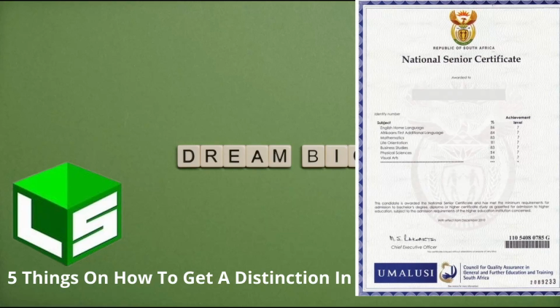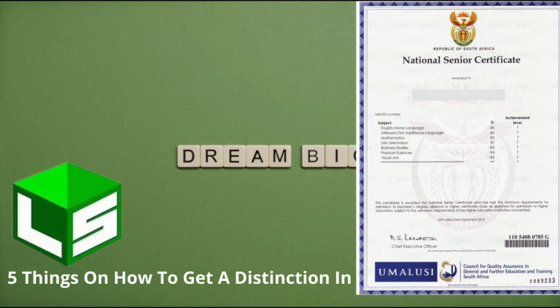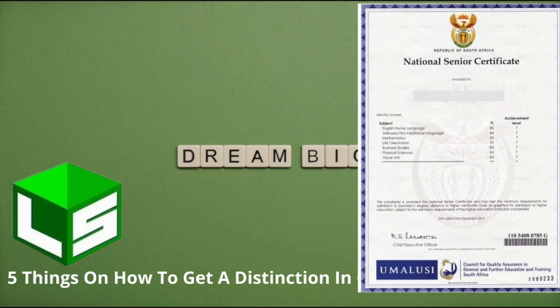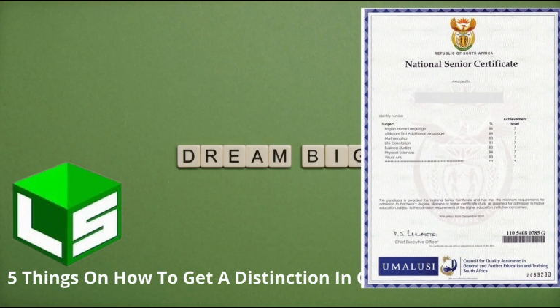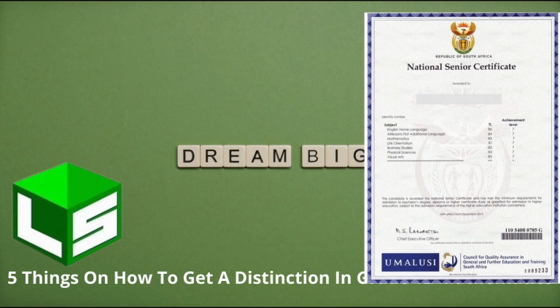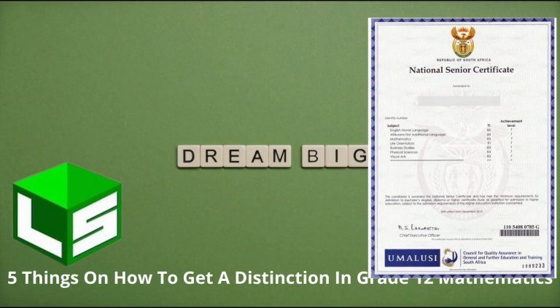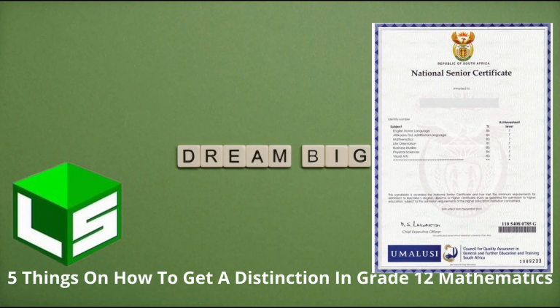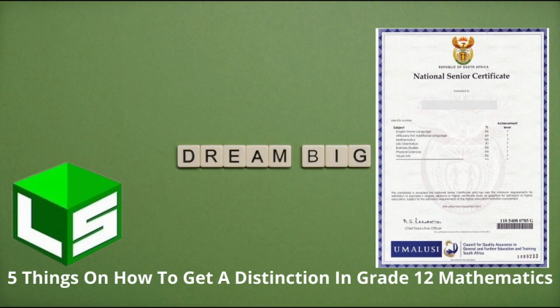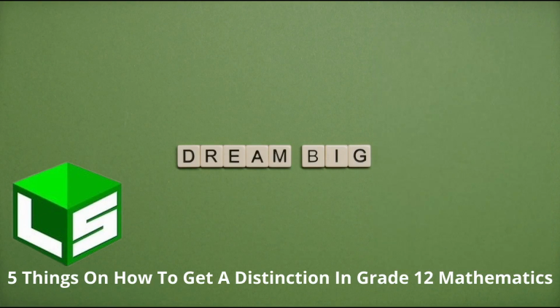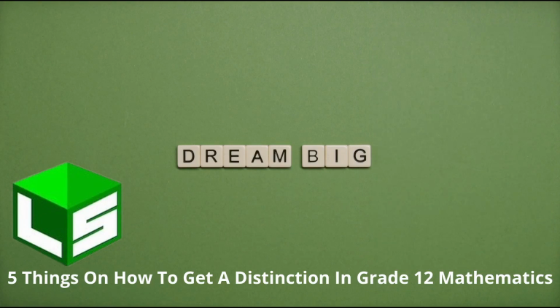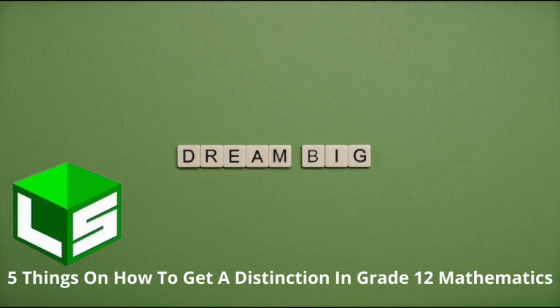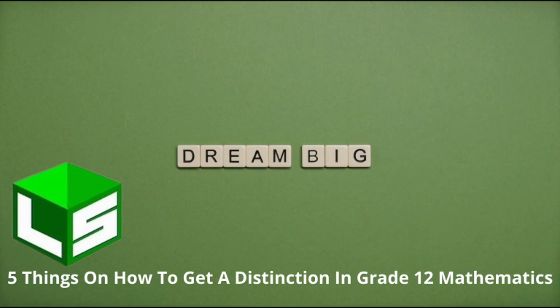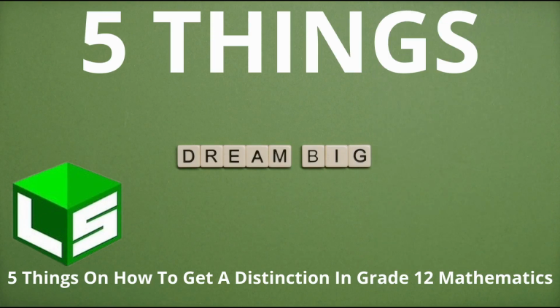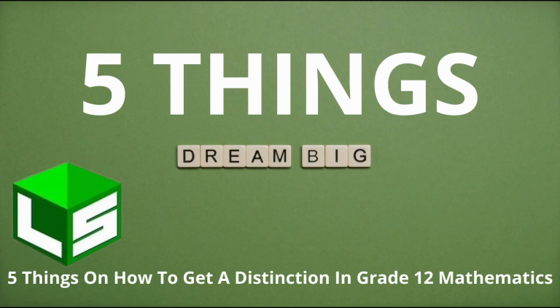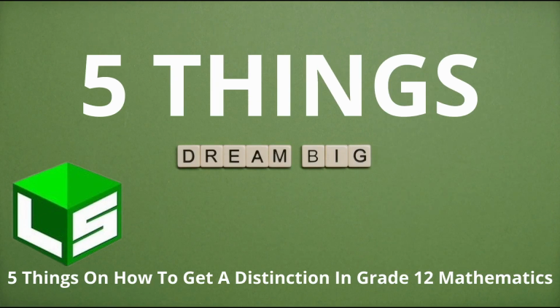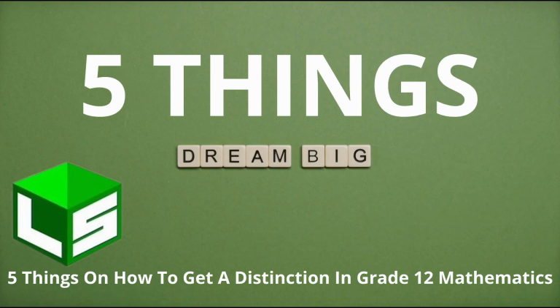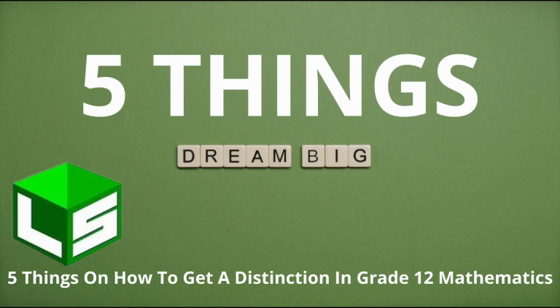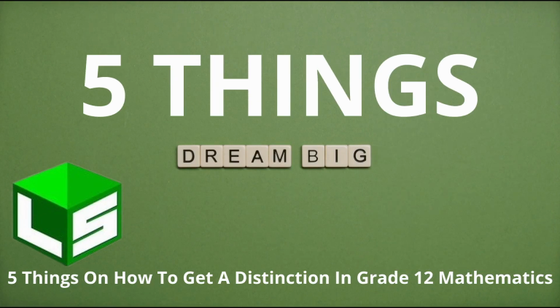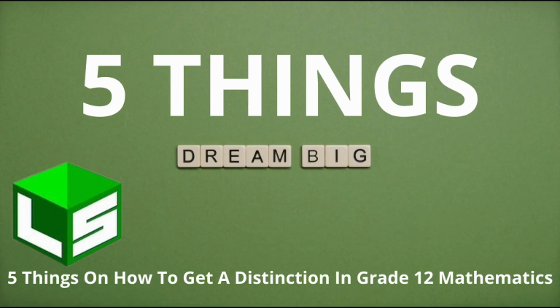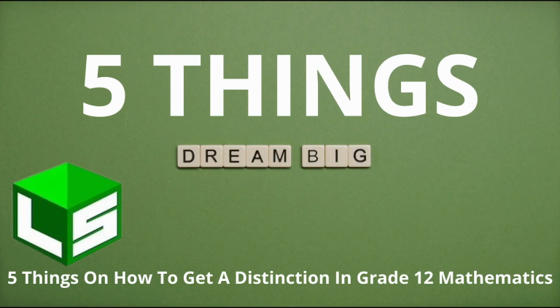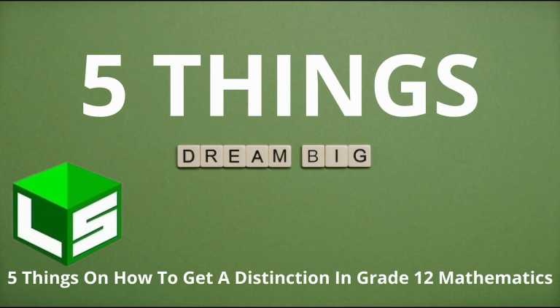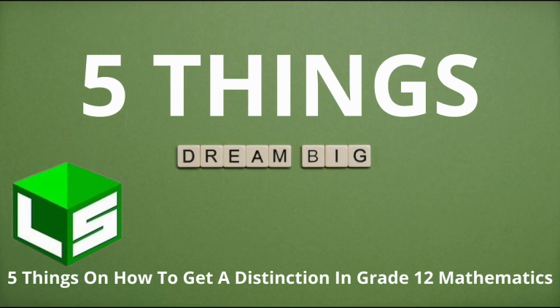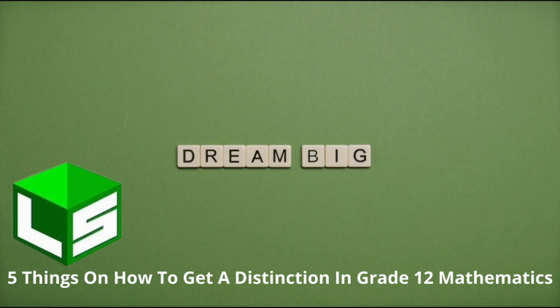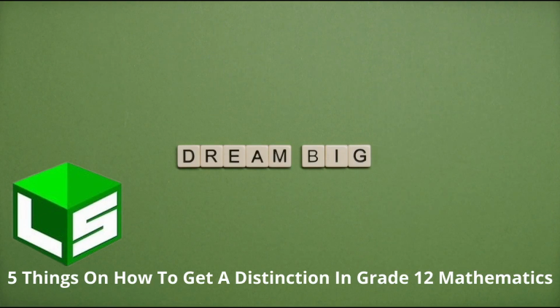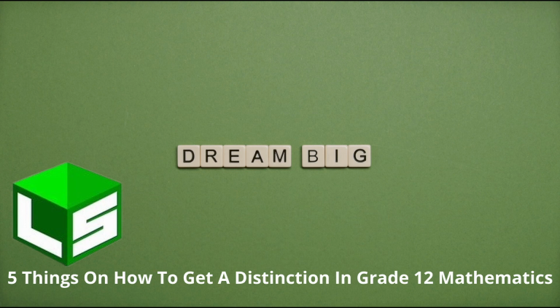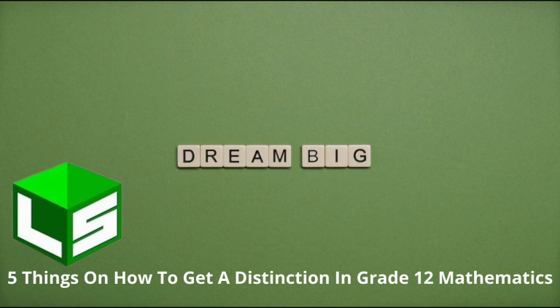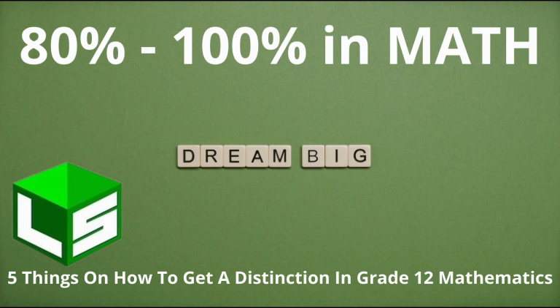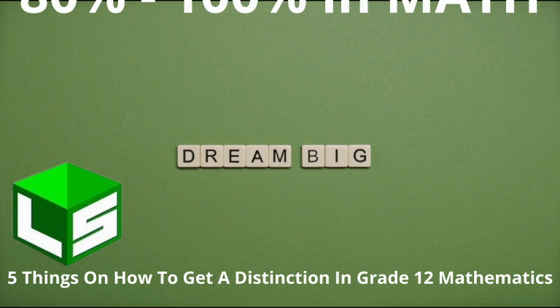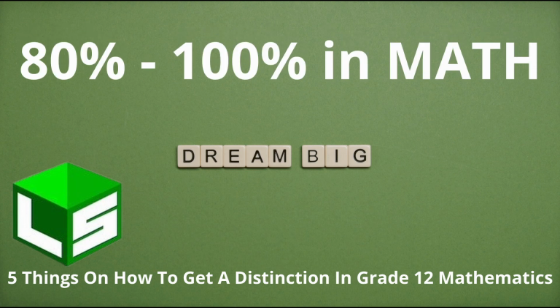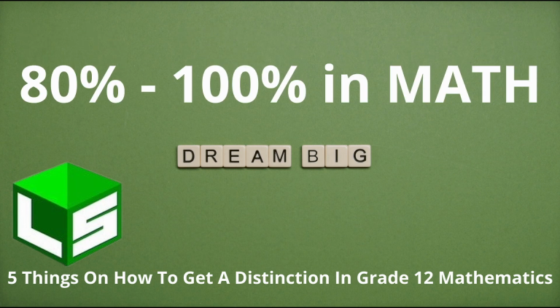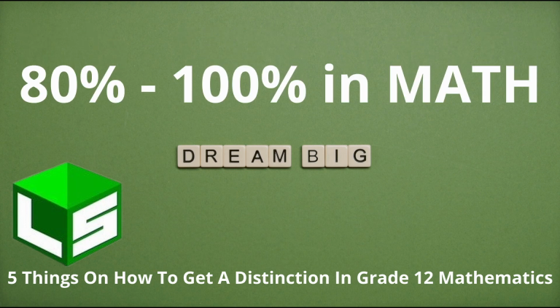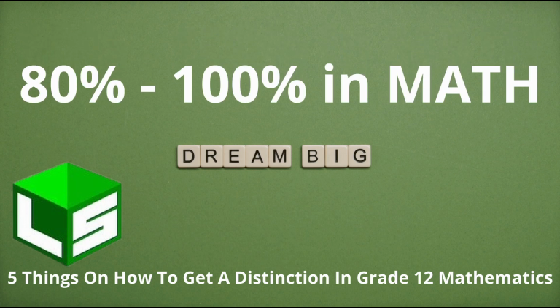In this video, I want to talk about five things that you need to do that will get you a distinction in your grade 12 mathematics.